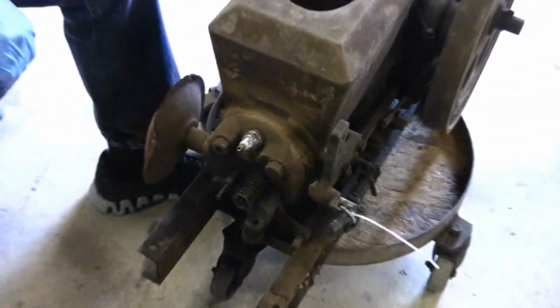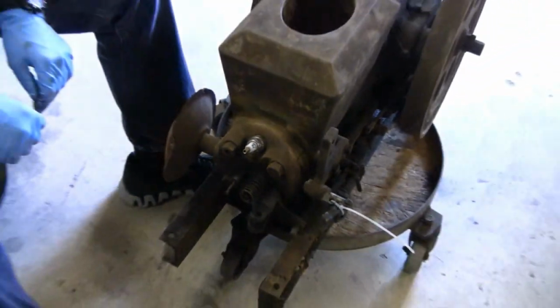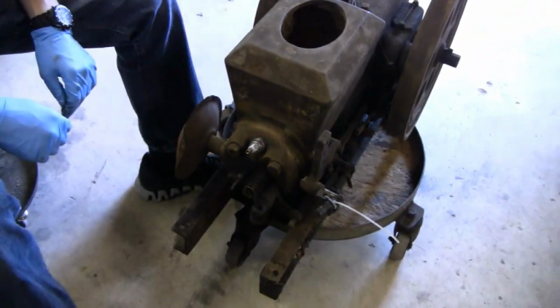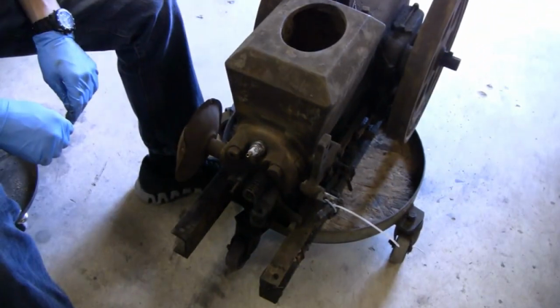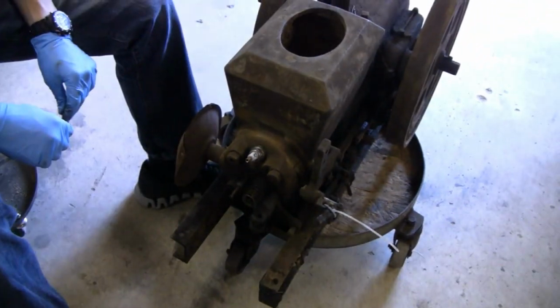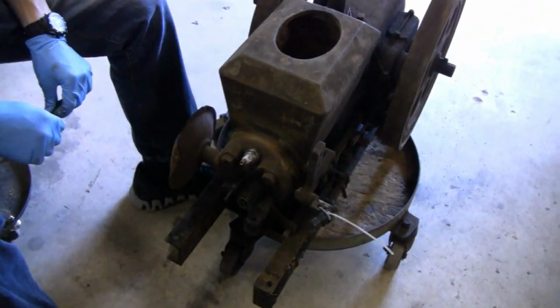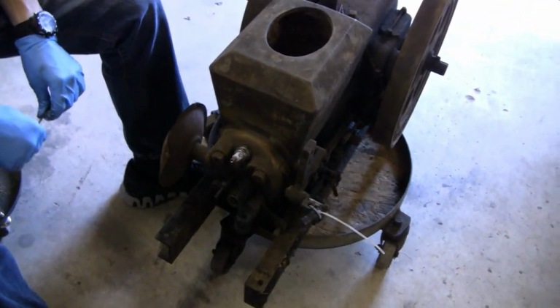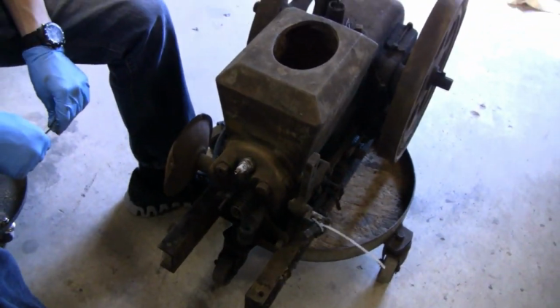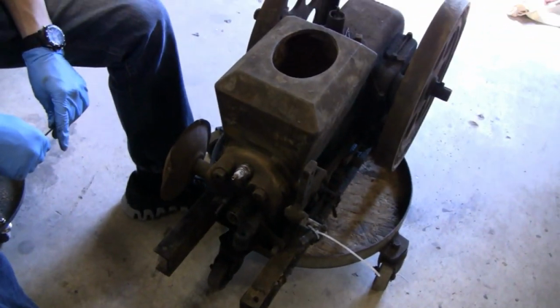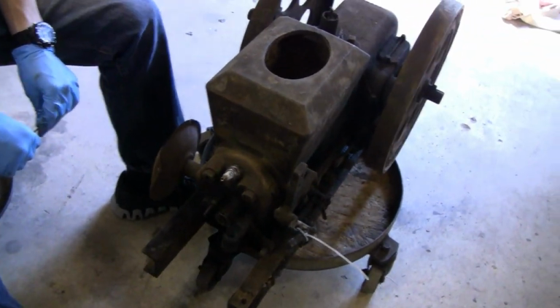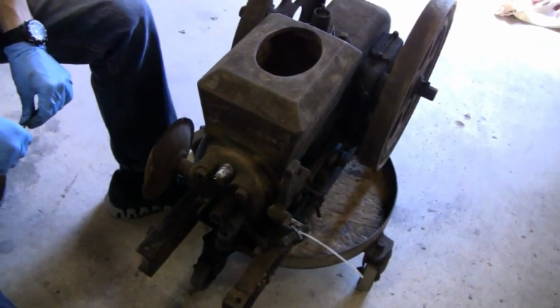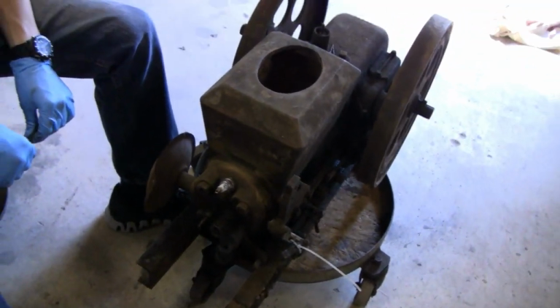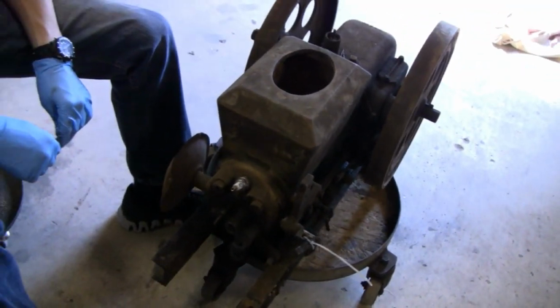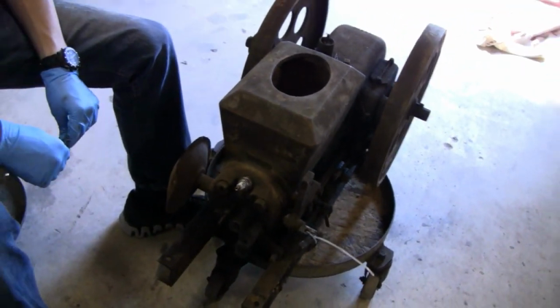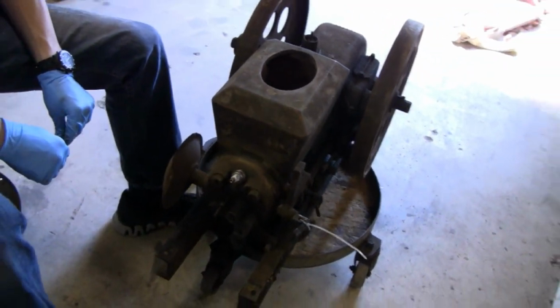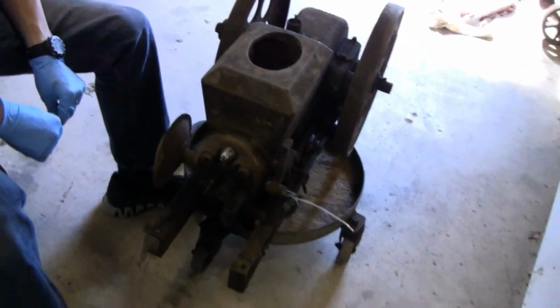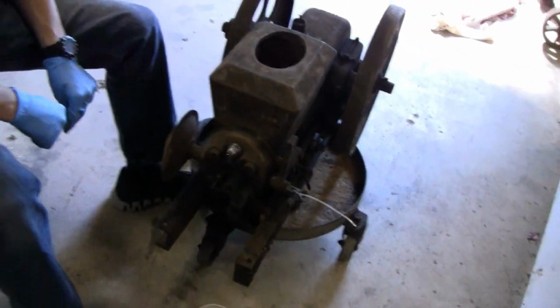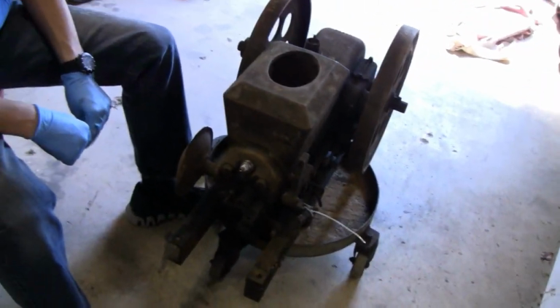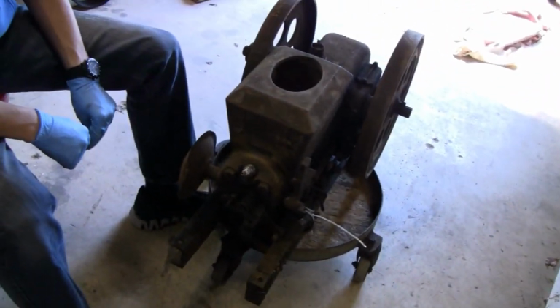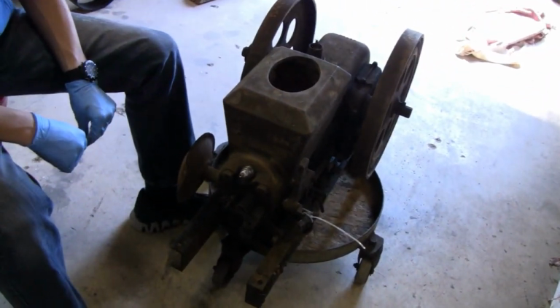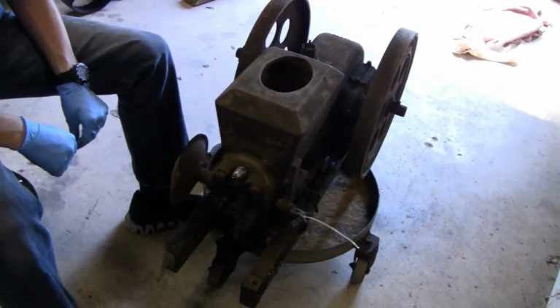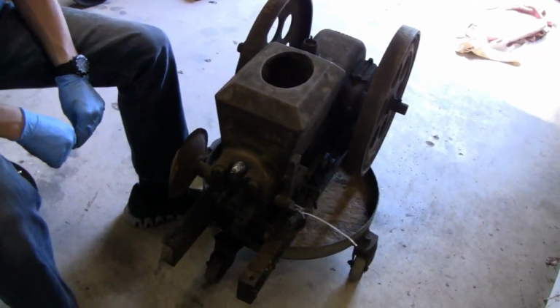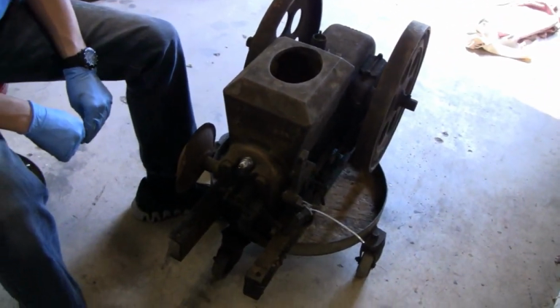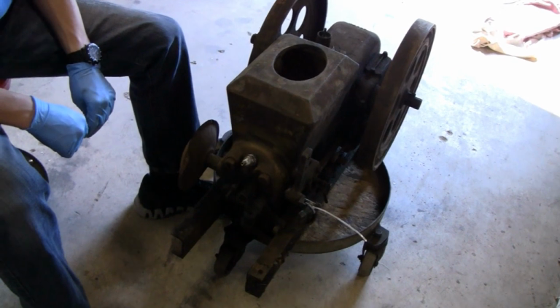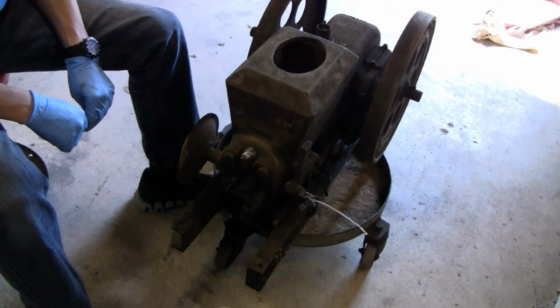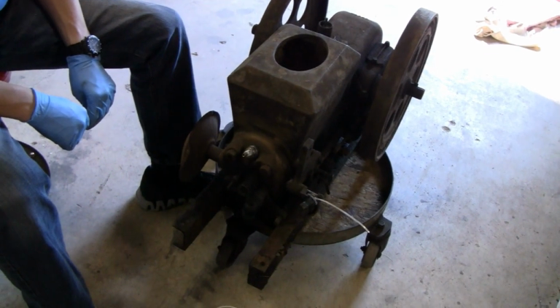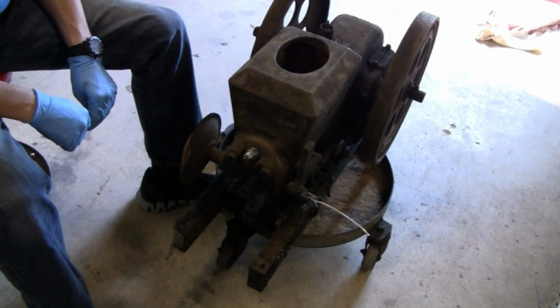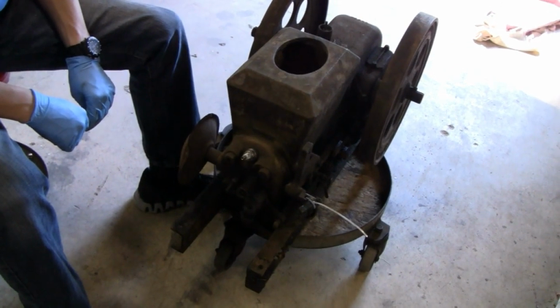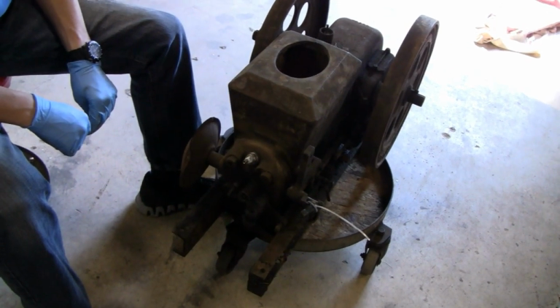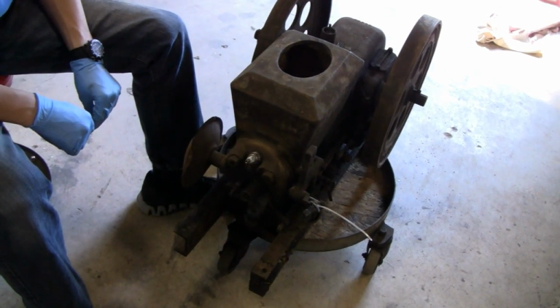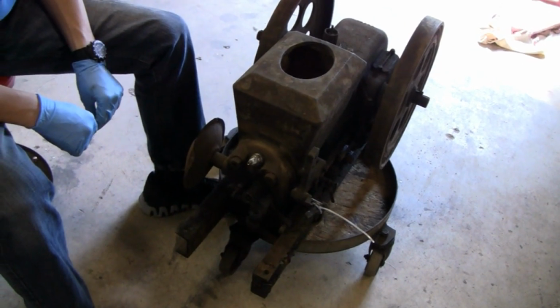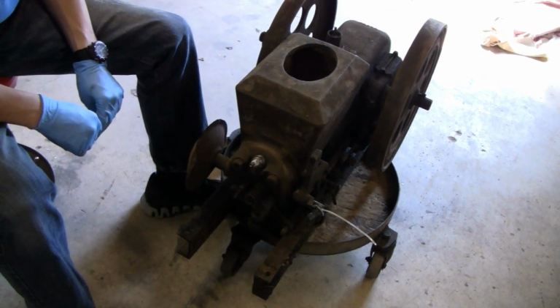Alrighty Tubes, we're going to take the head off and go from there. Alright, talk to you later.